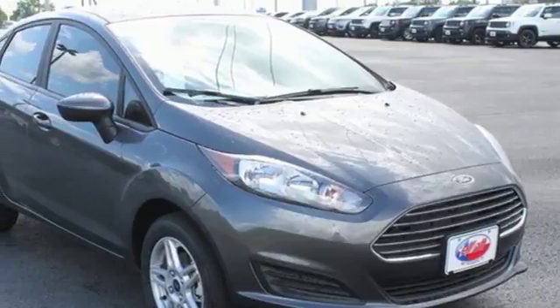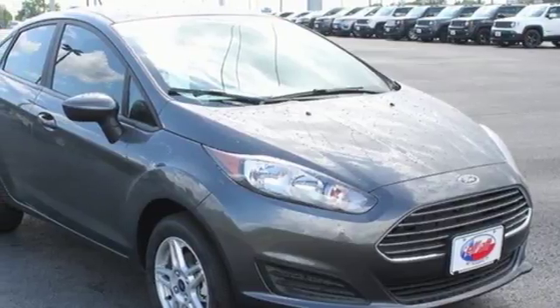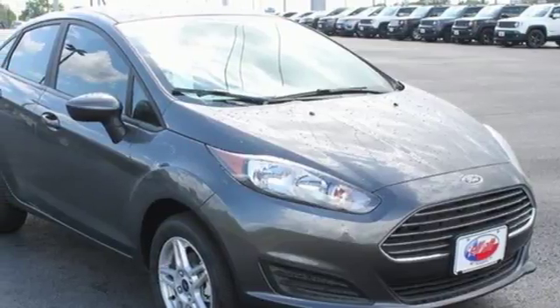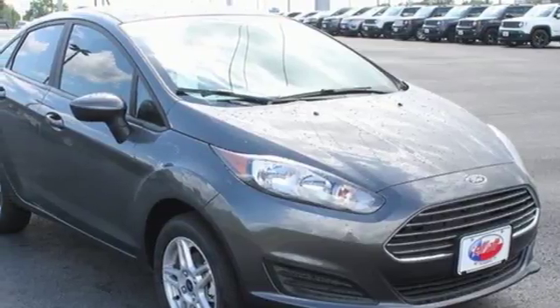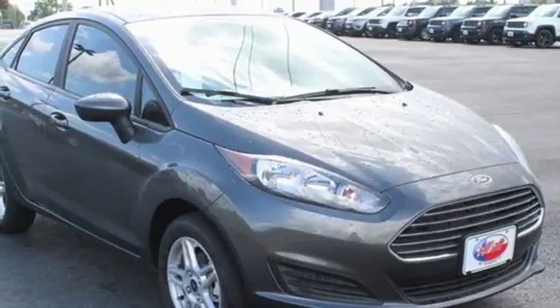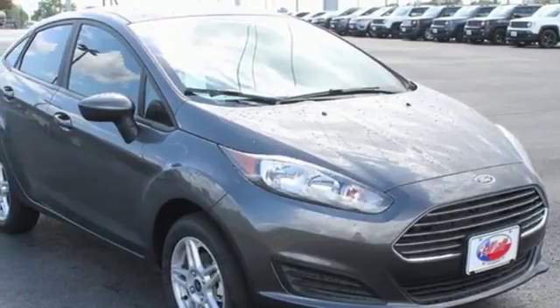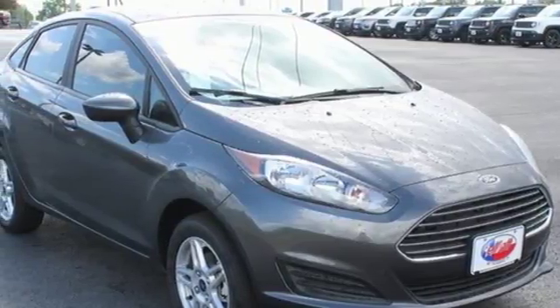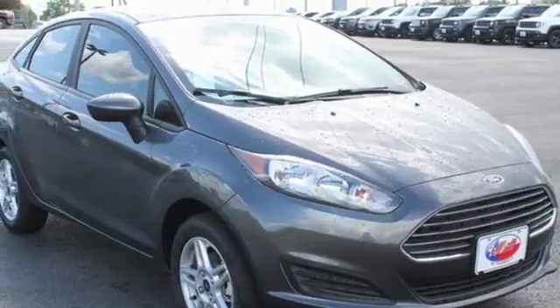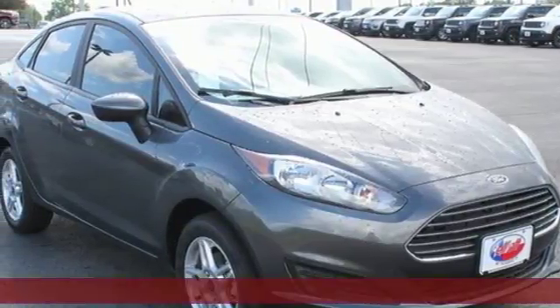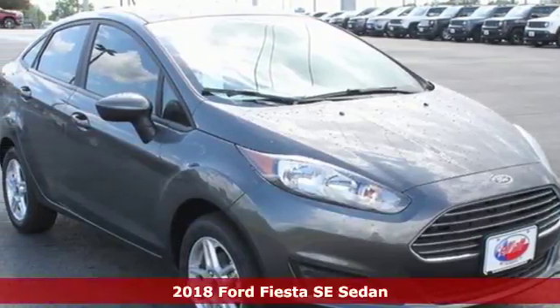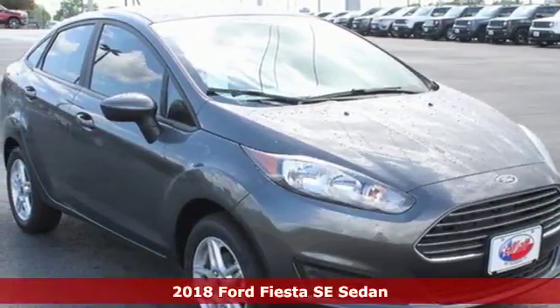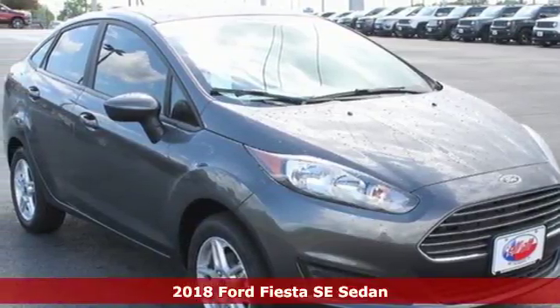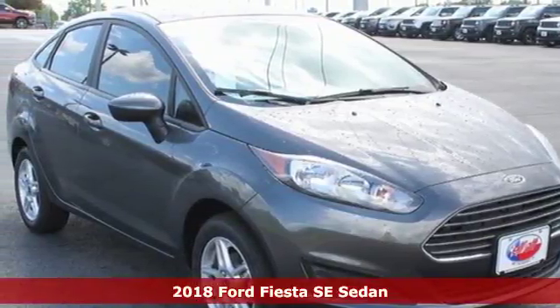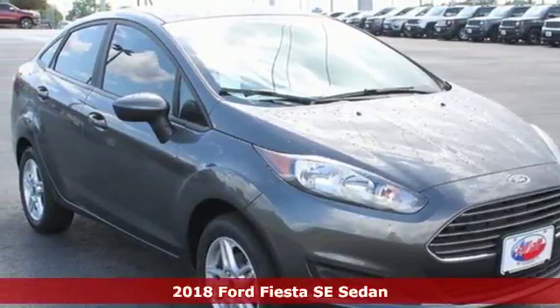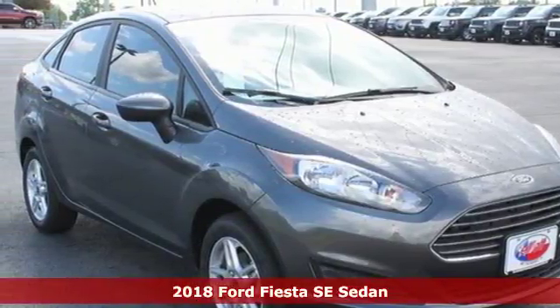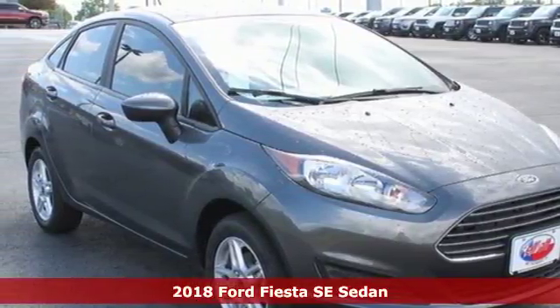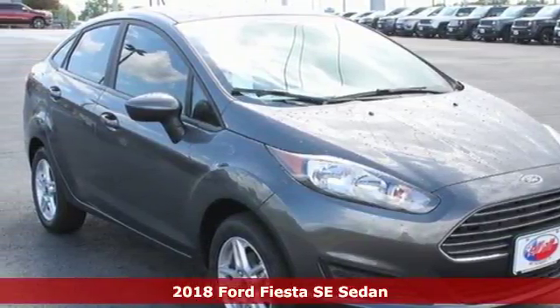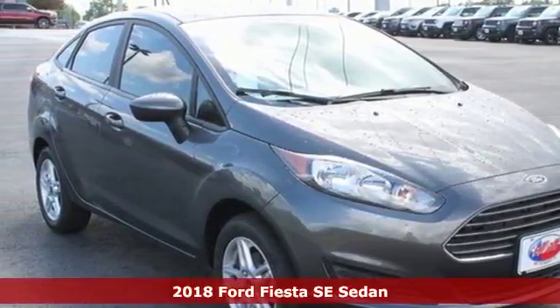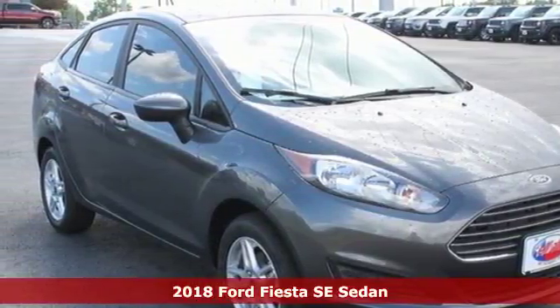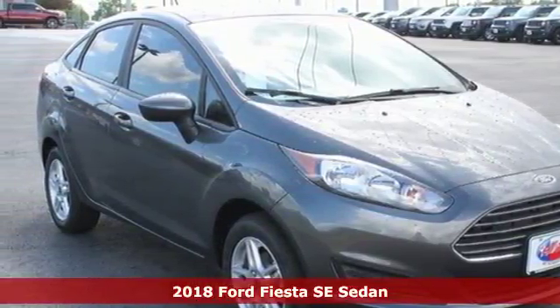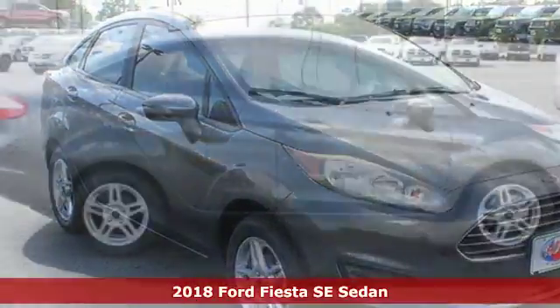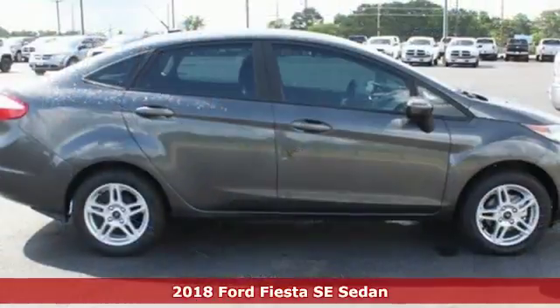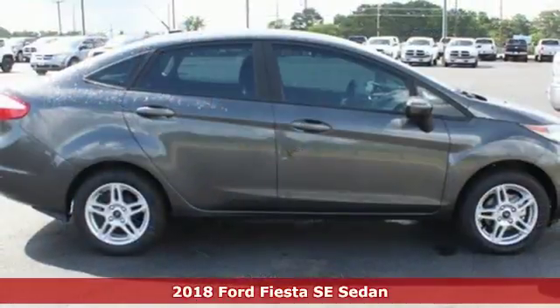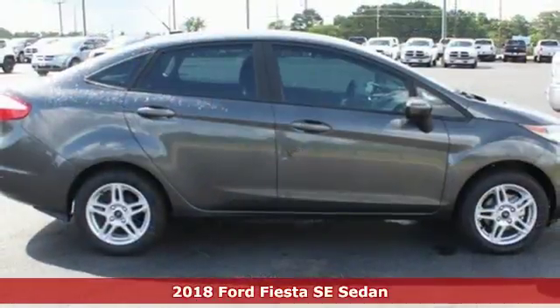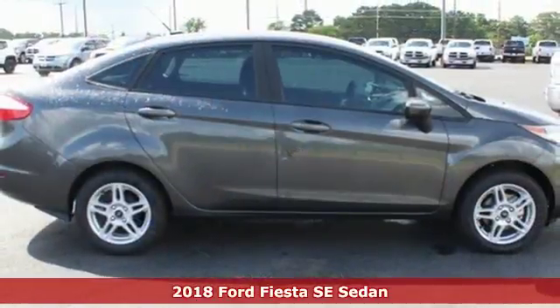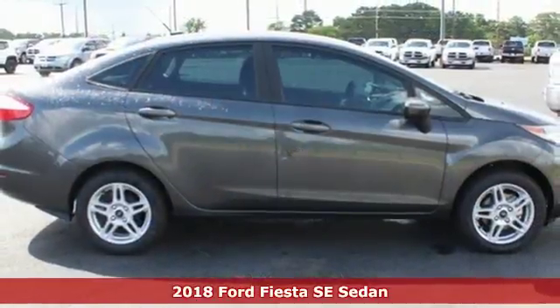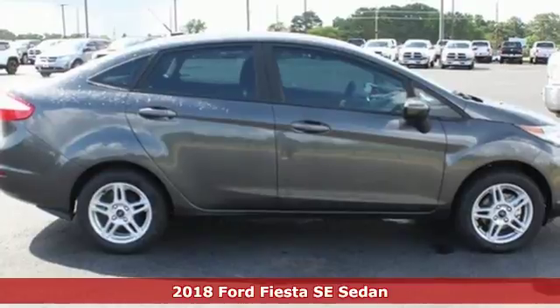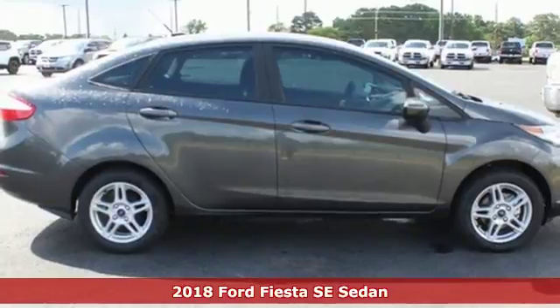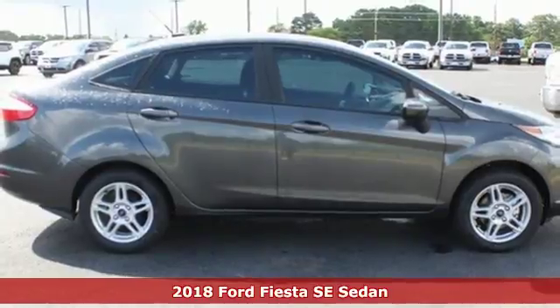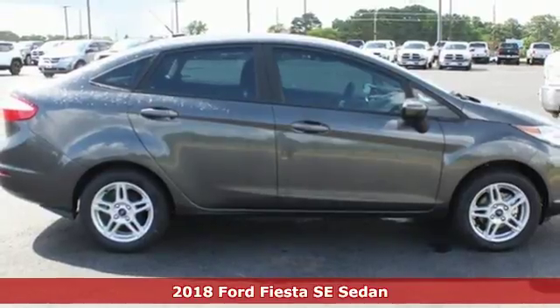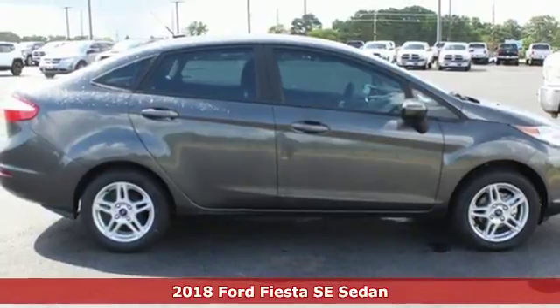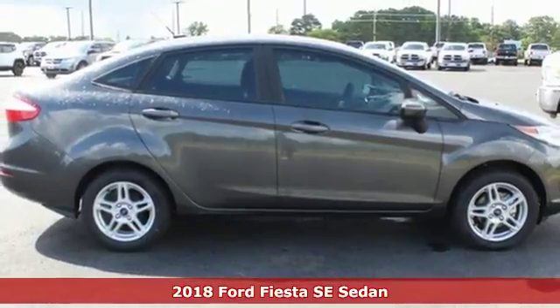It's a 2018 Ford Fiesta. Every generation has its Ford. This one's yours.